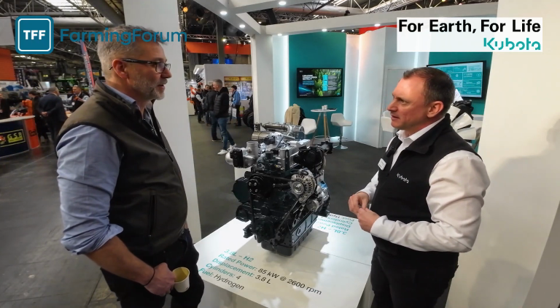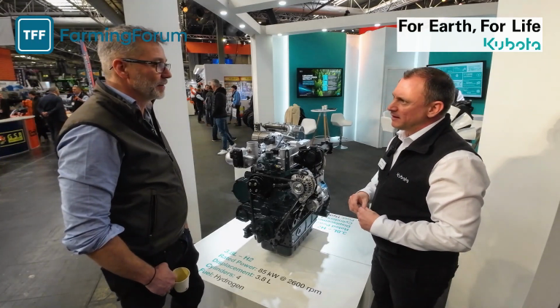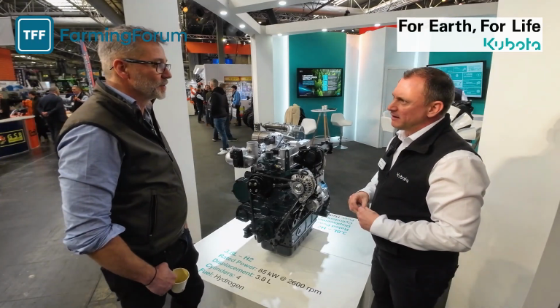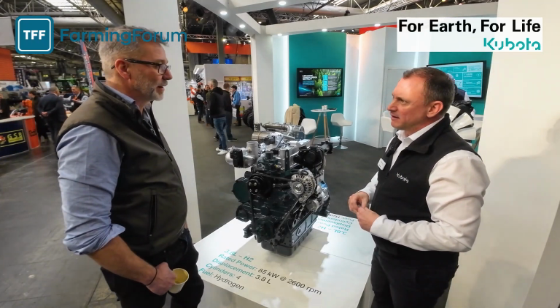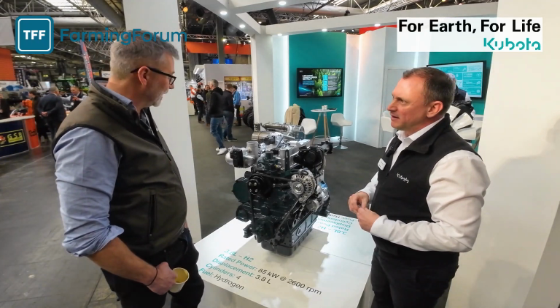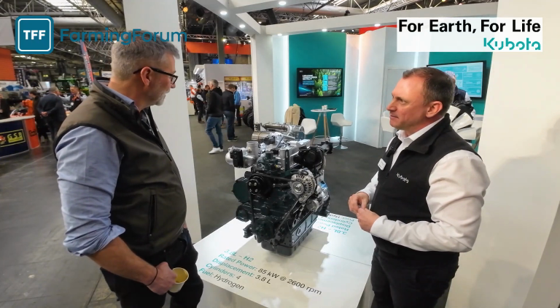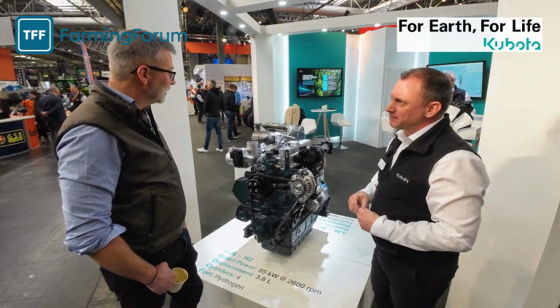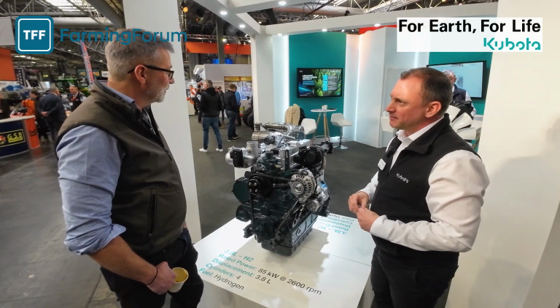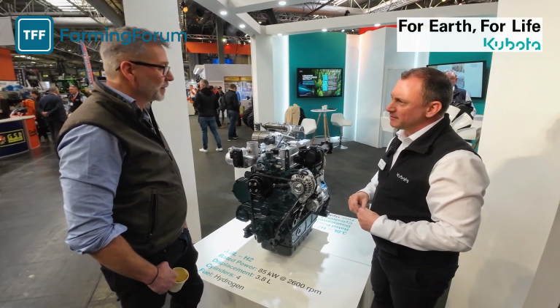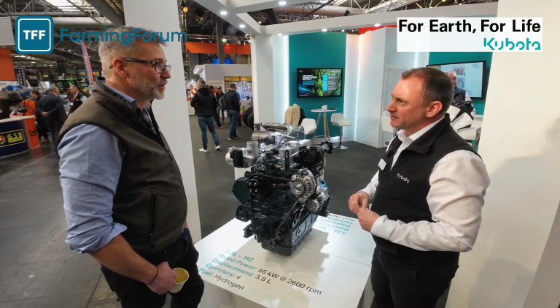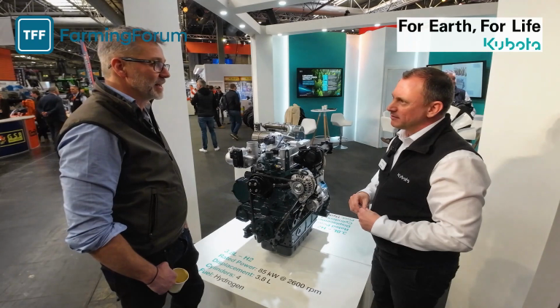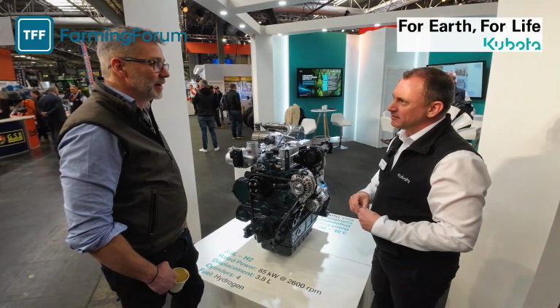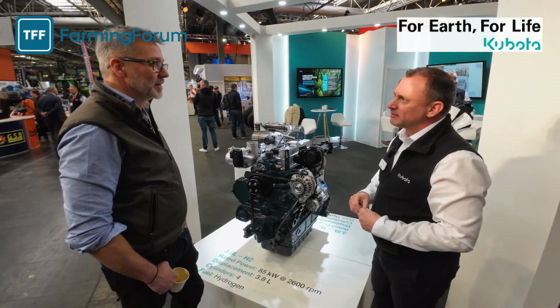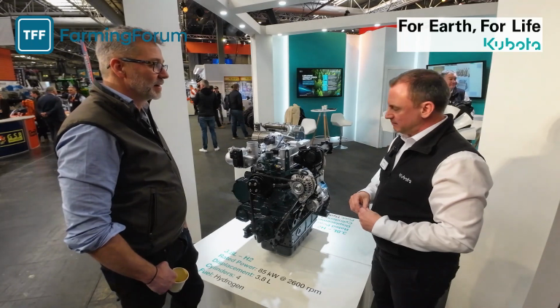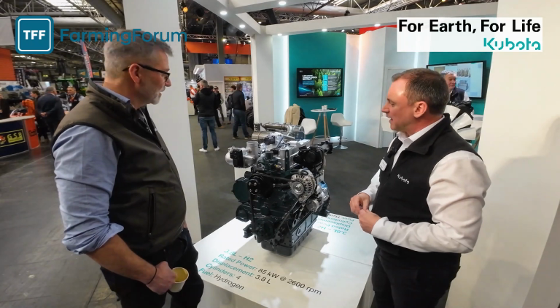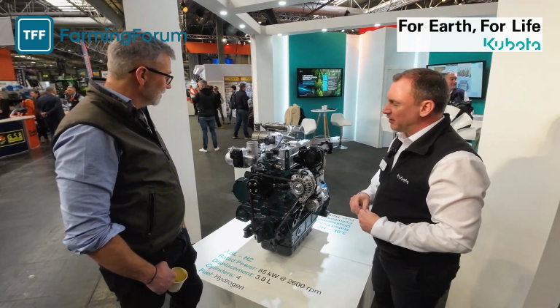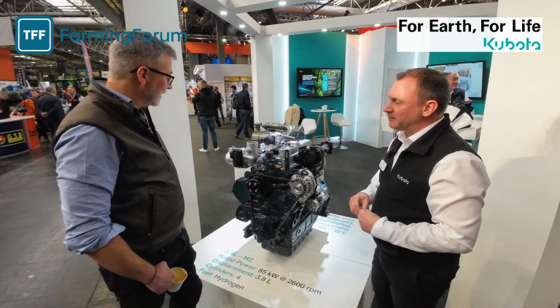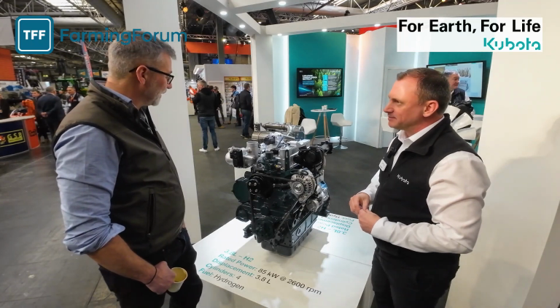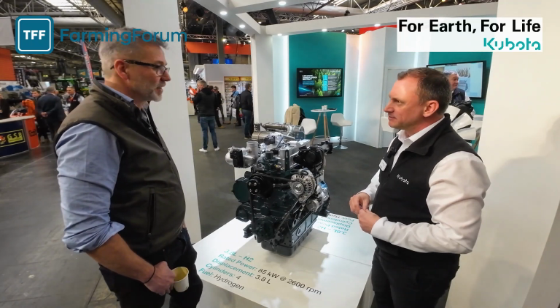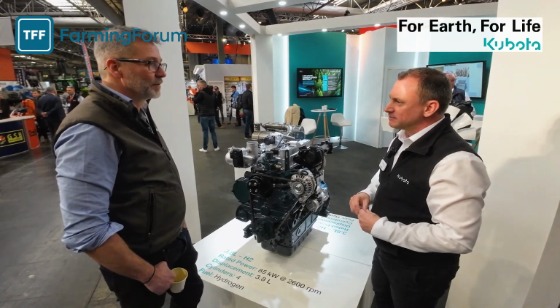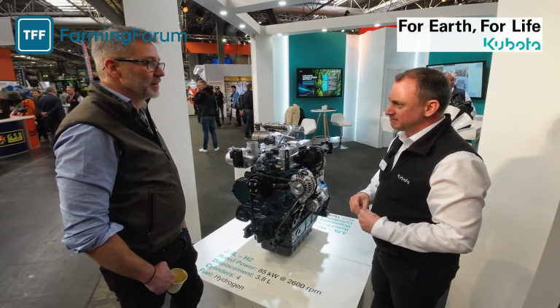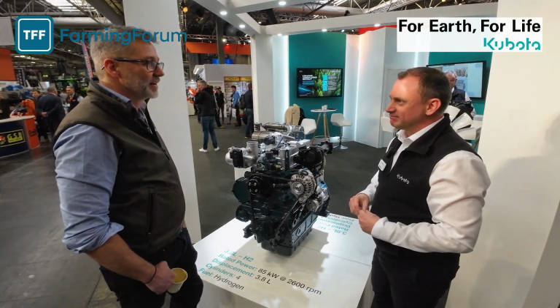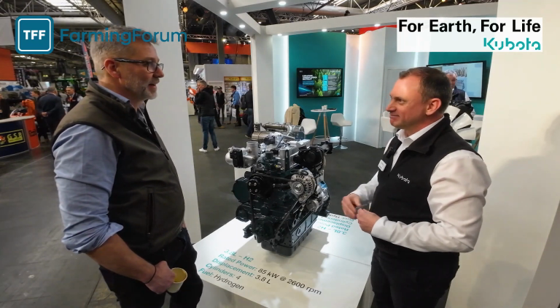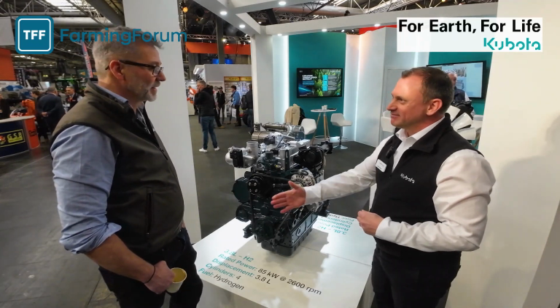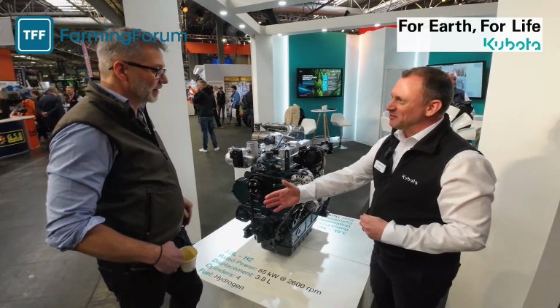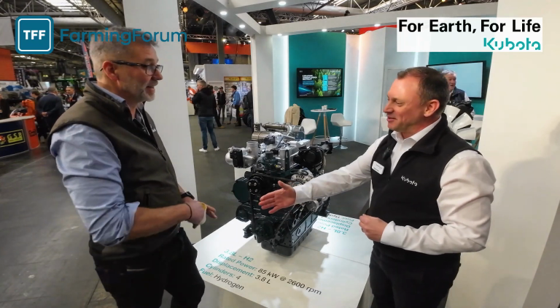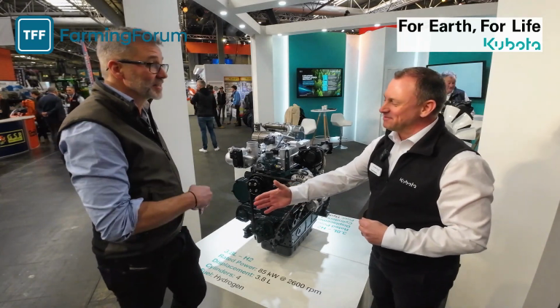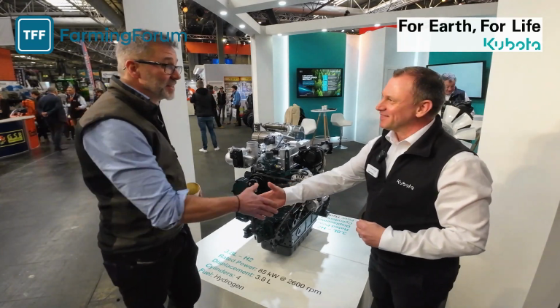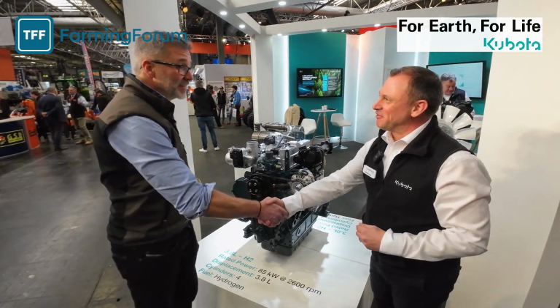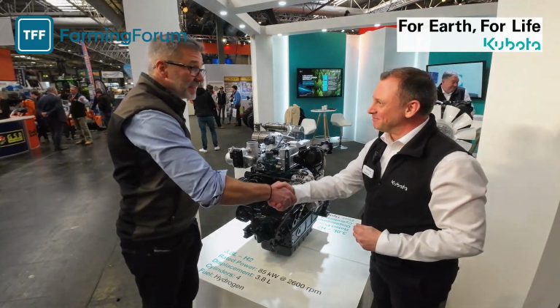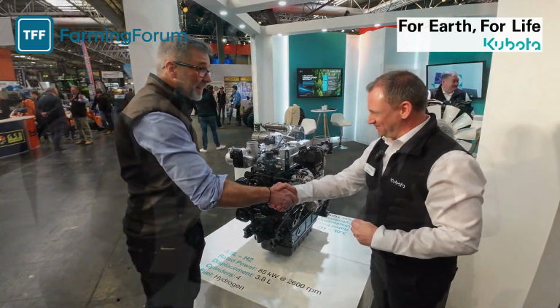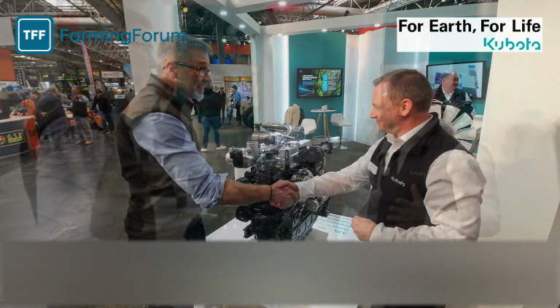It's great to see Kubota at the front of that innovation with the engines they're developing. Daniel, thanks a lot for showing us around — really interesting. Thank you.